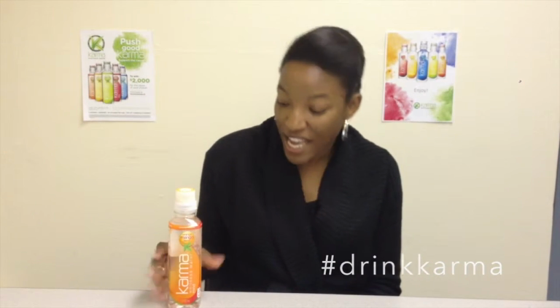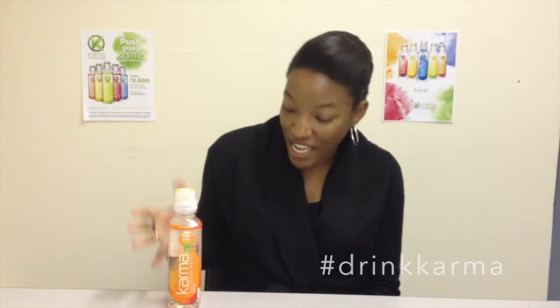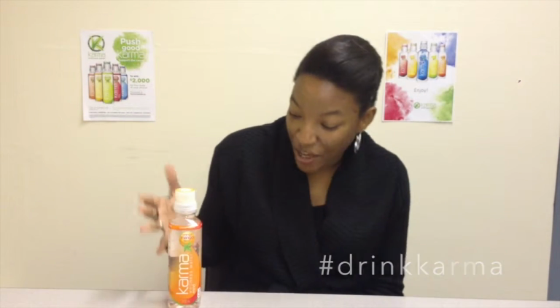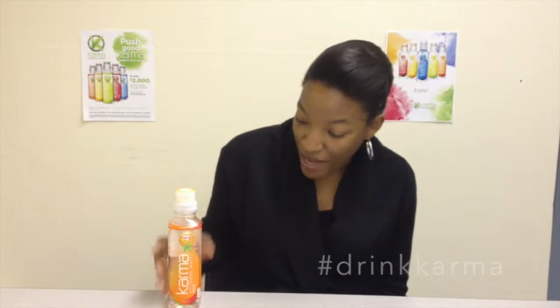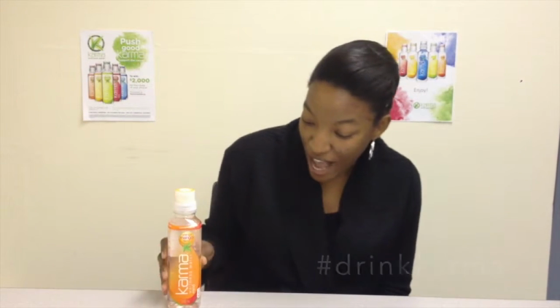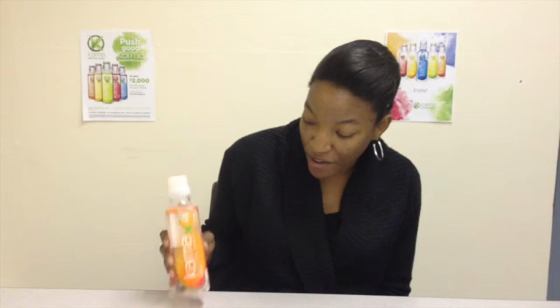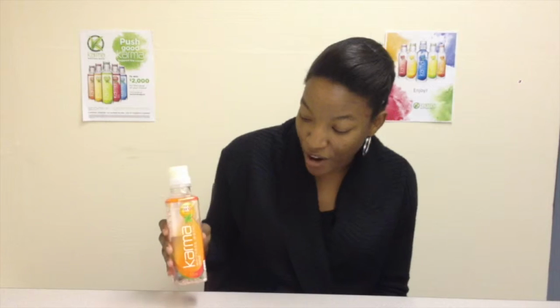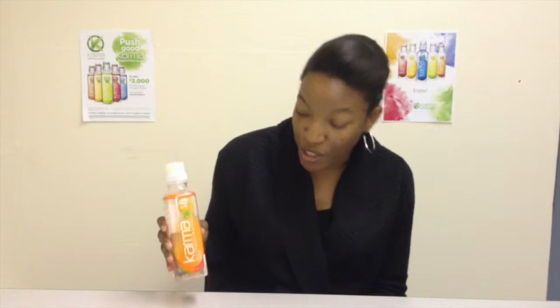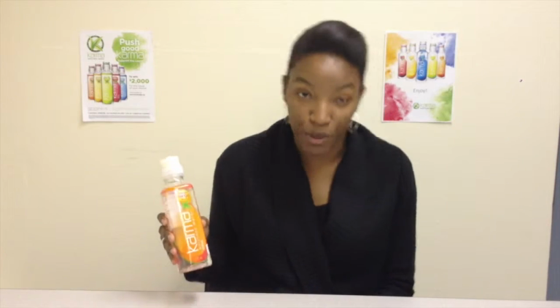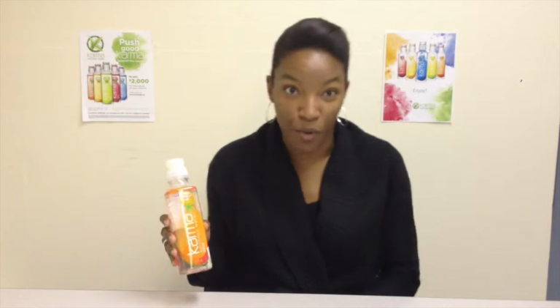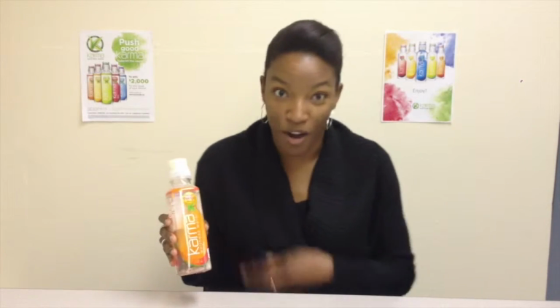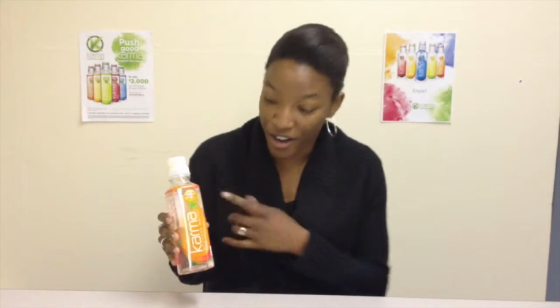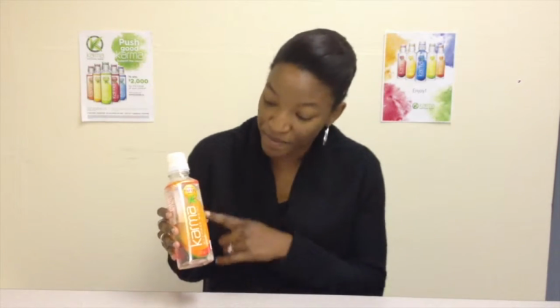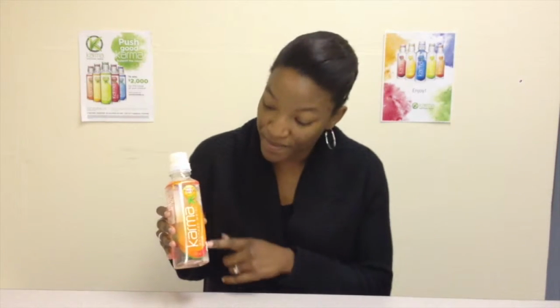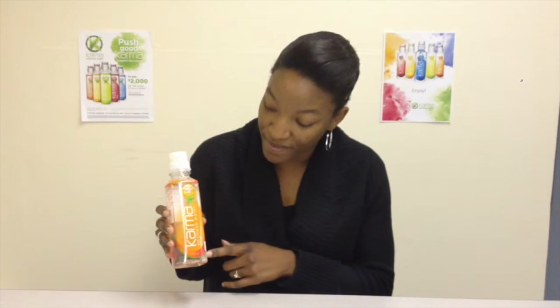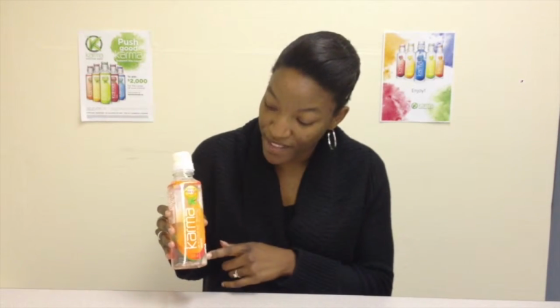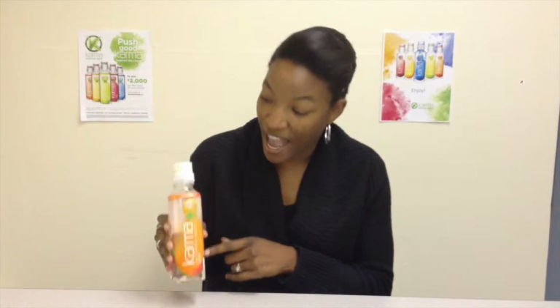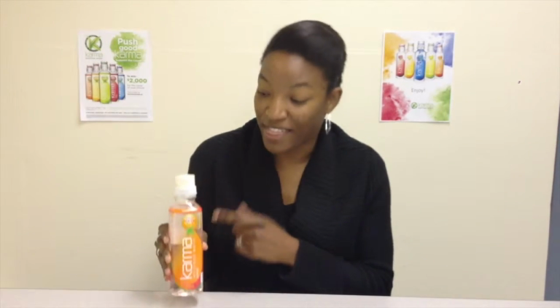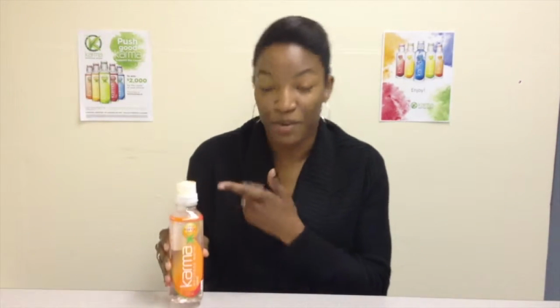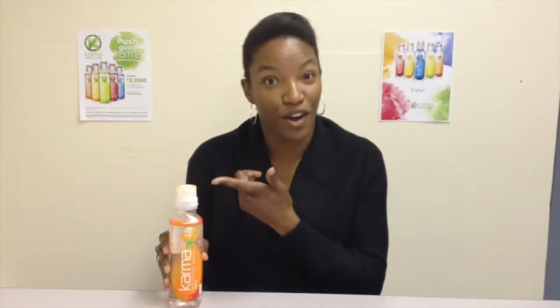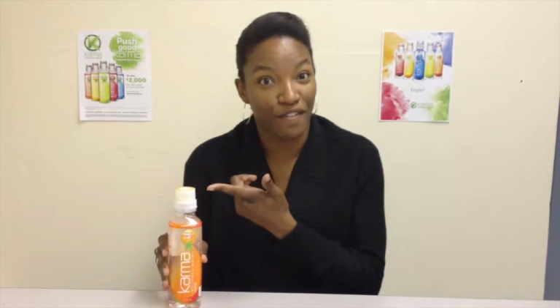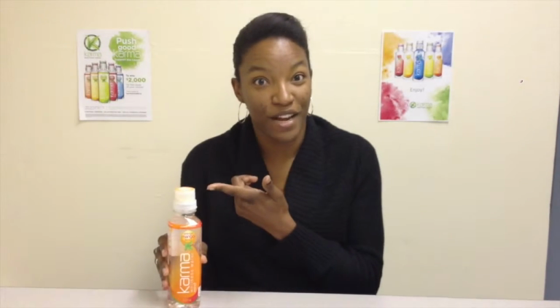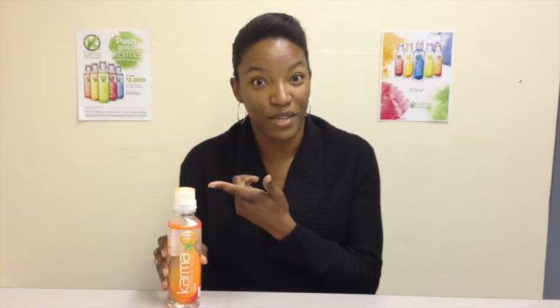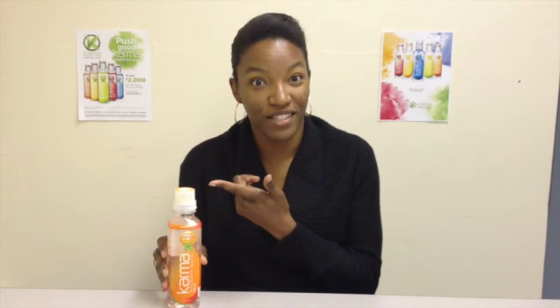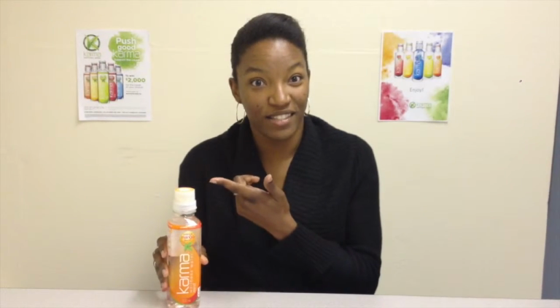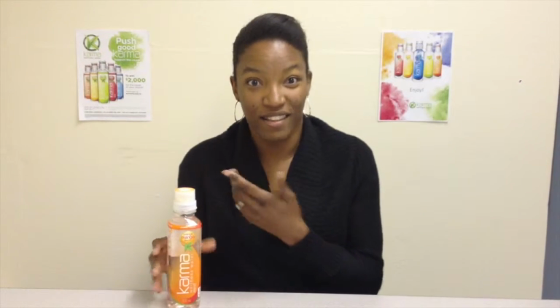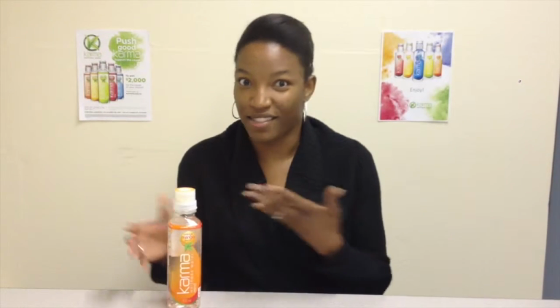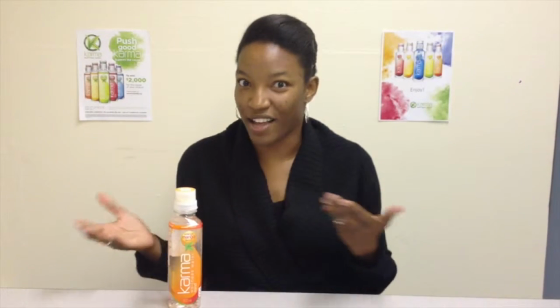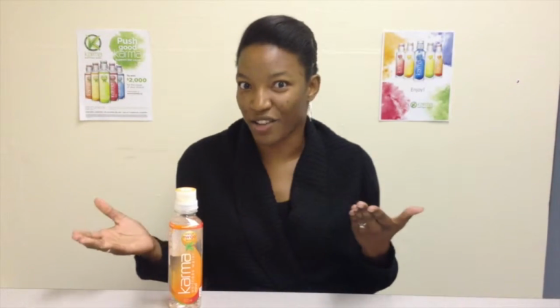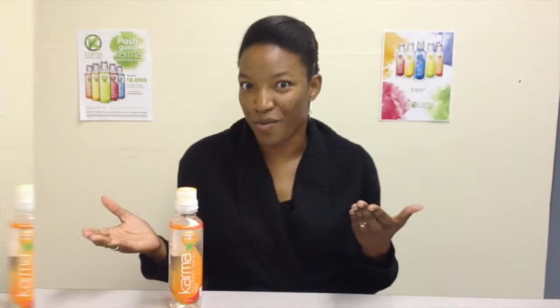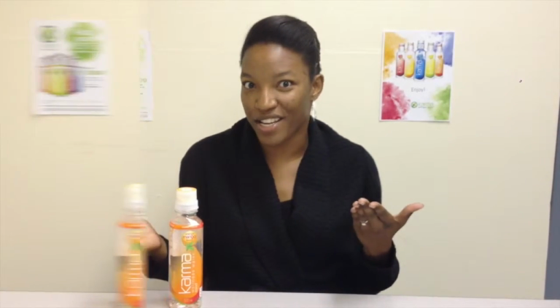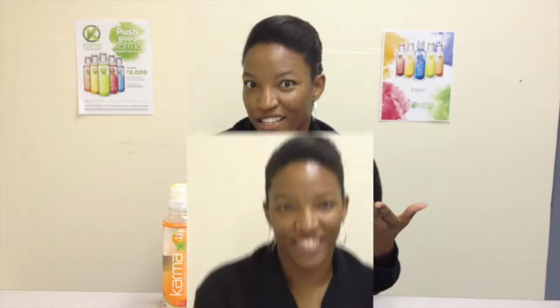Here we have our spring water and then we've got our vitamins. That's all we need.